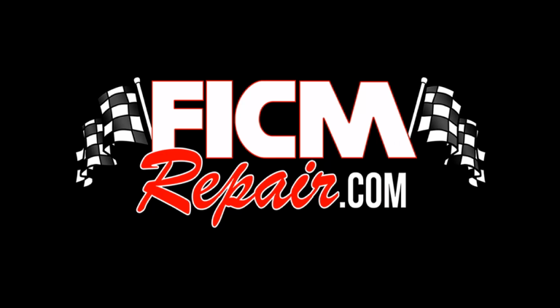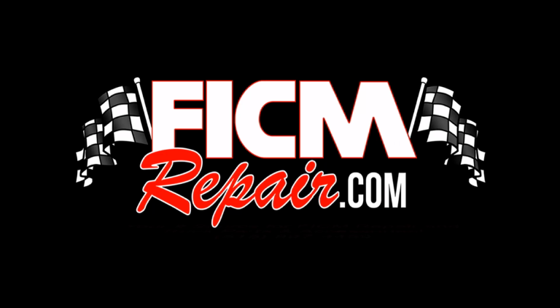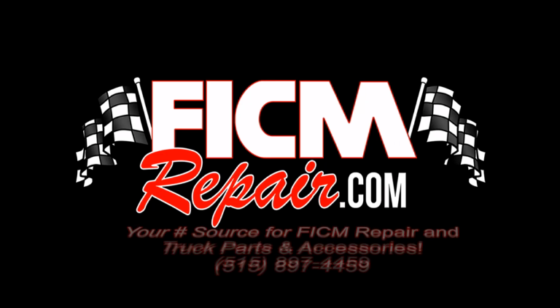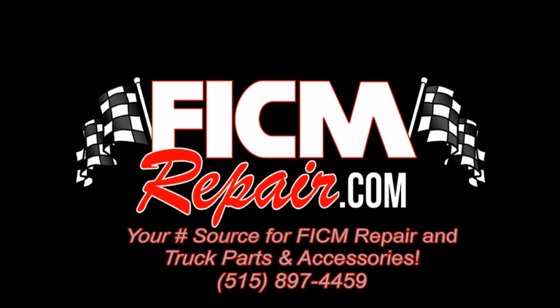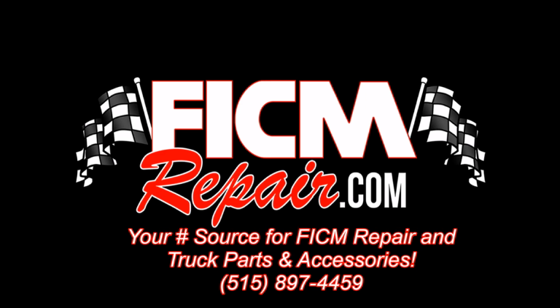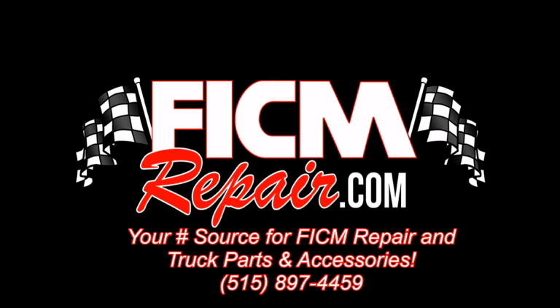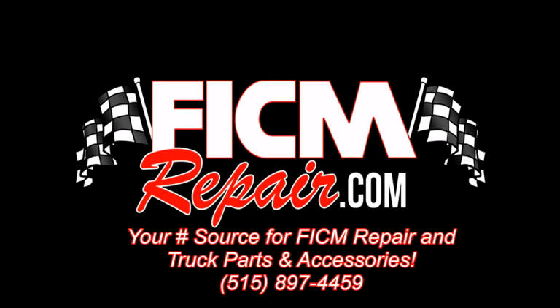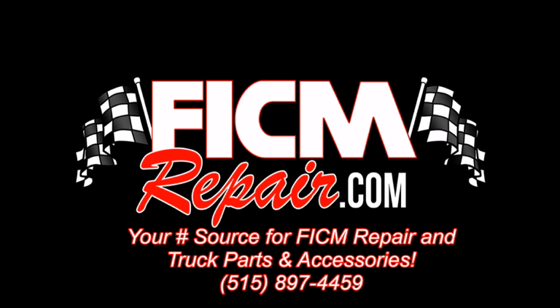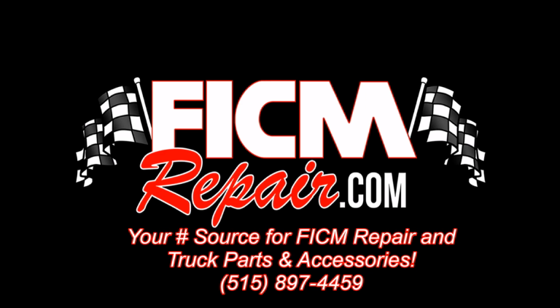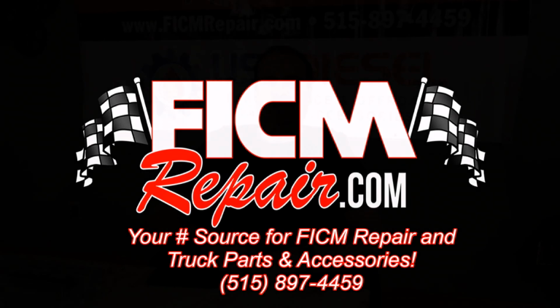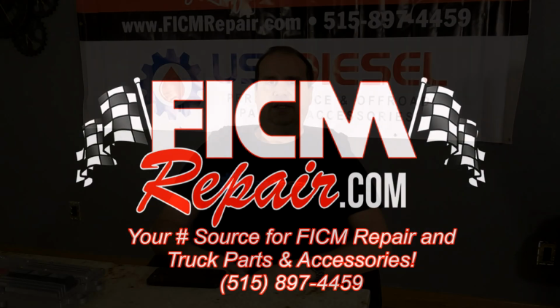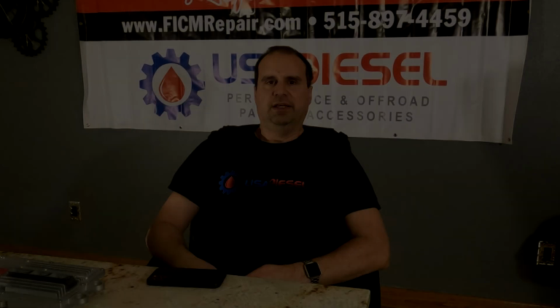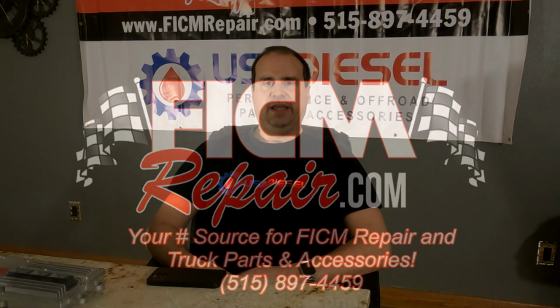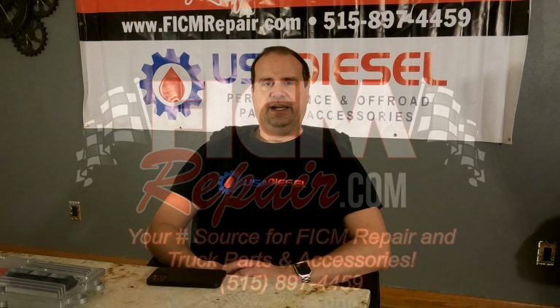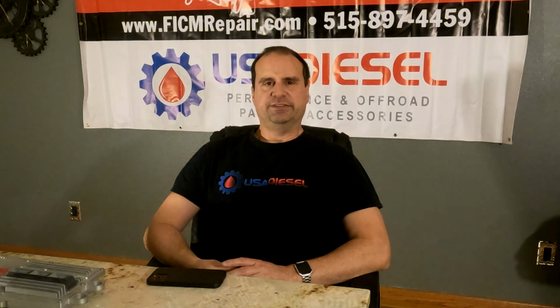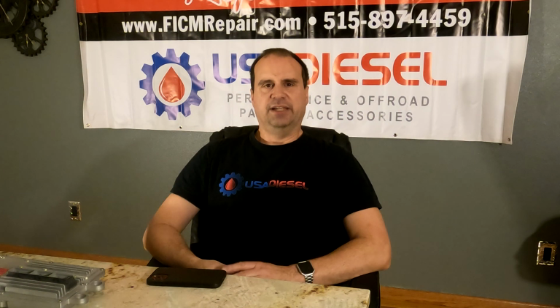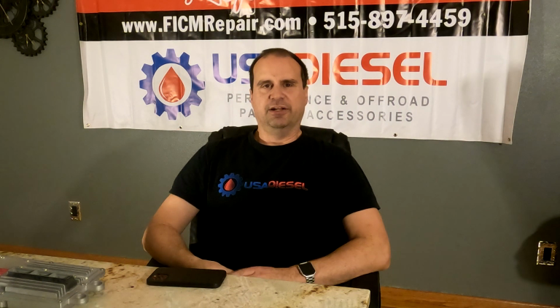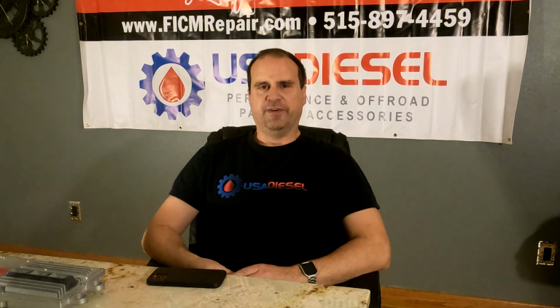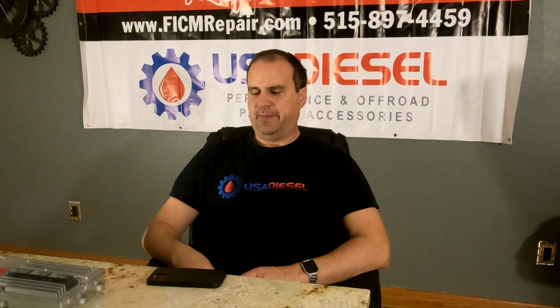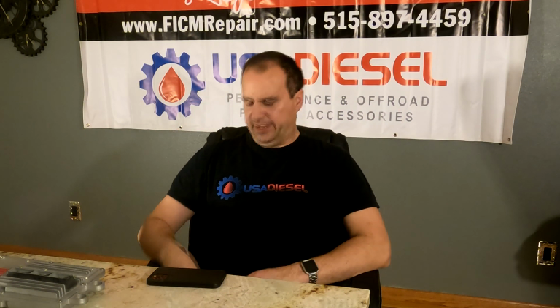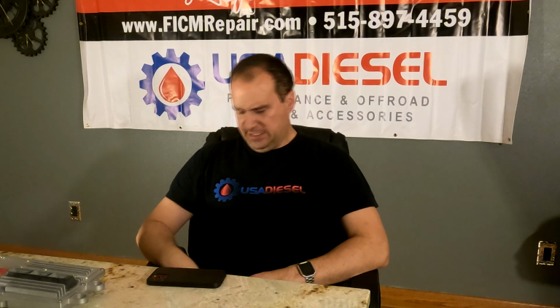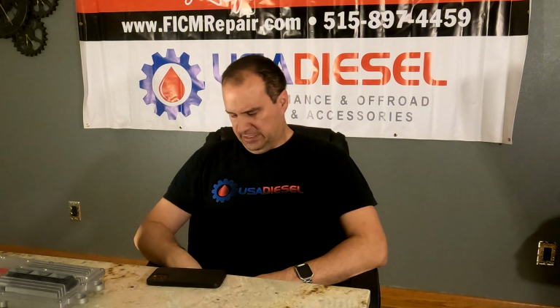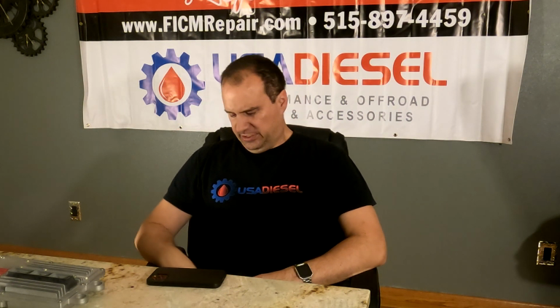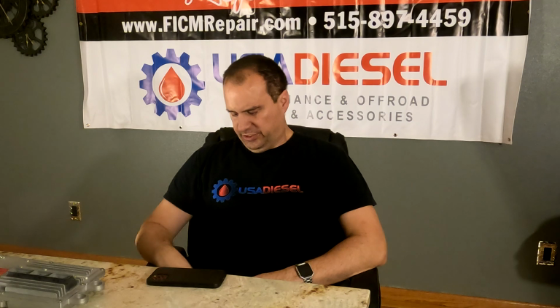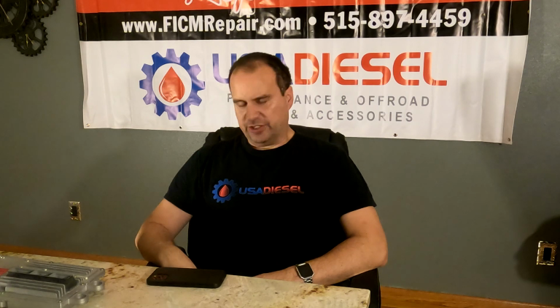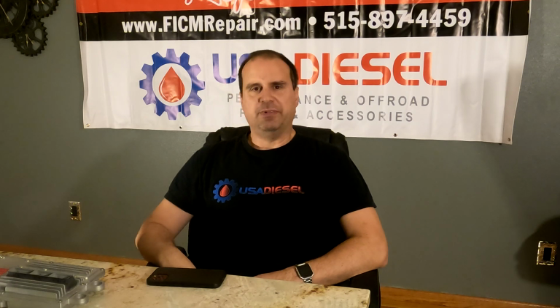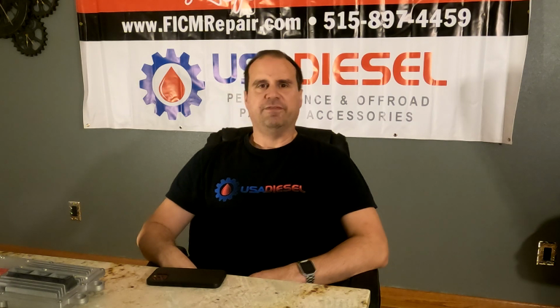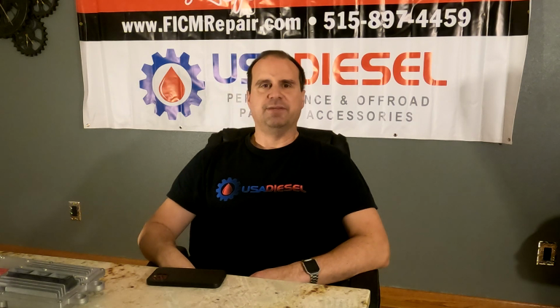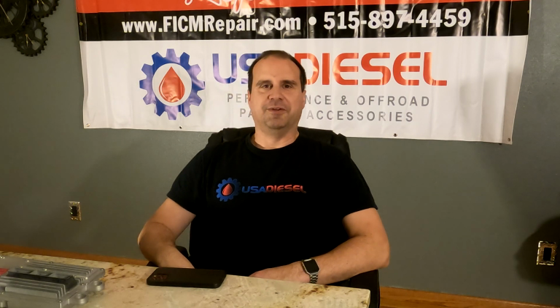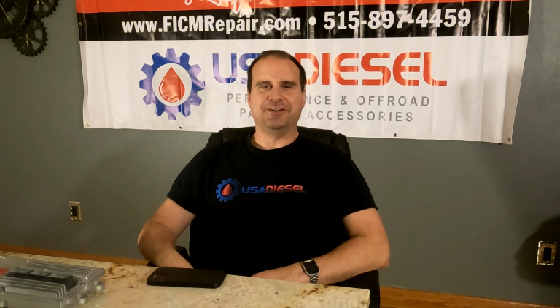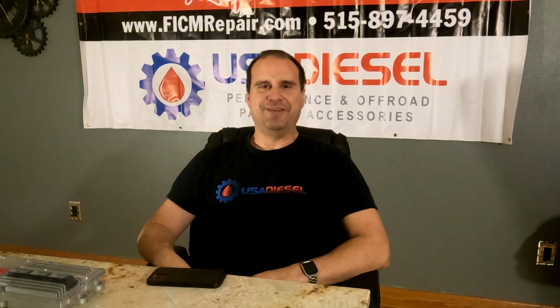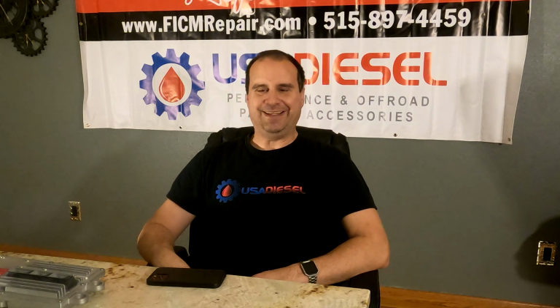FICMRepair.com. We're all in this together. Hey guys, Ed here at FICM Repair again, talking to you about FICM Longevity.